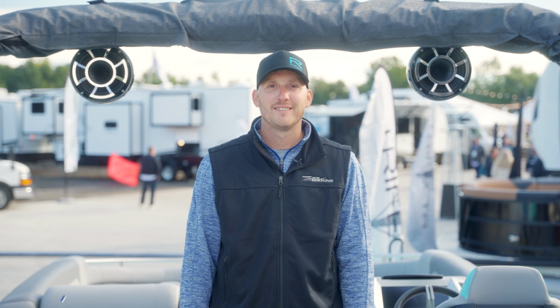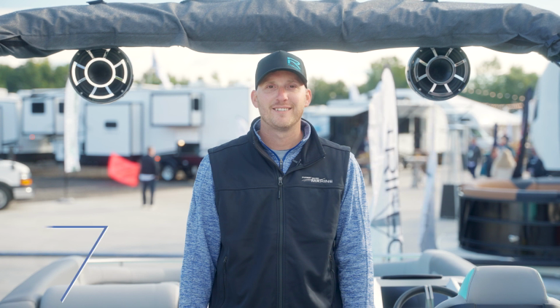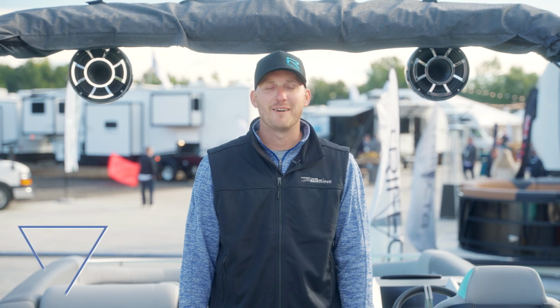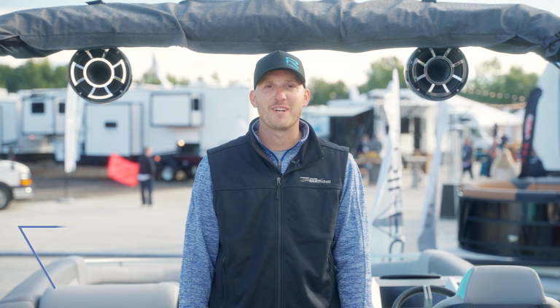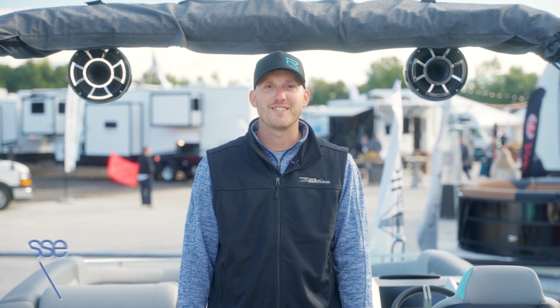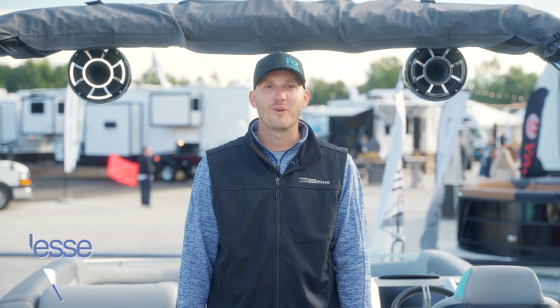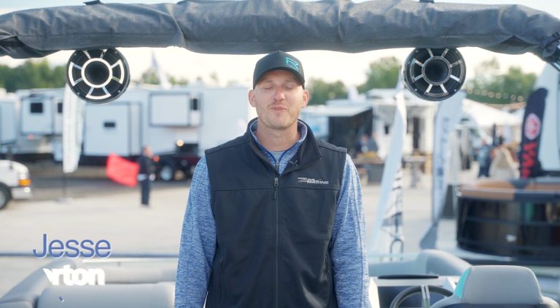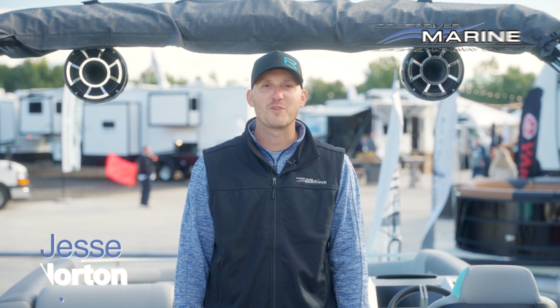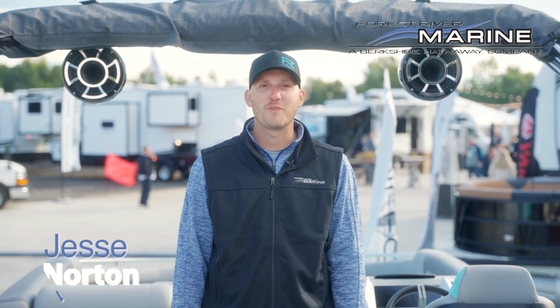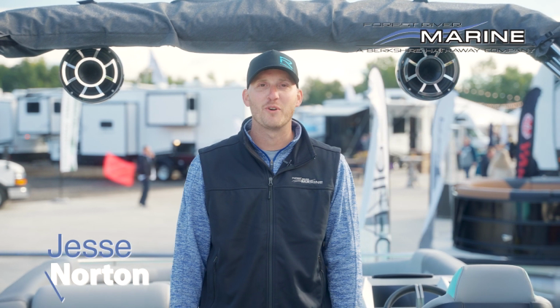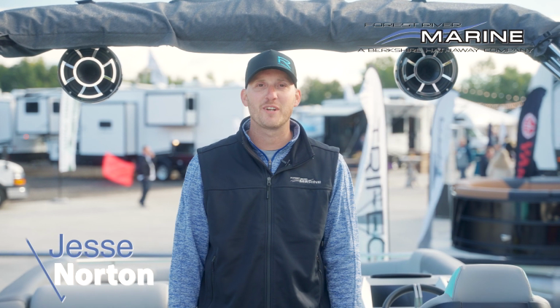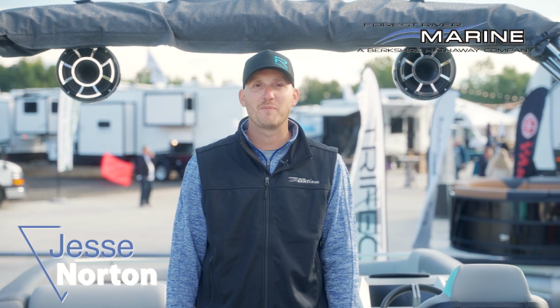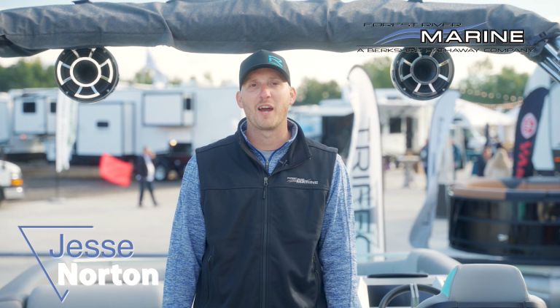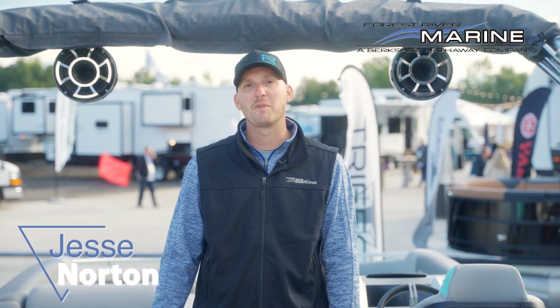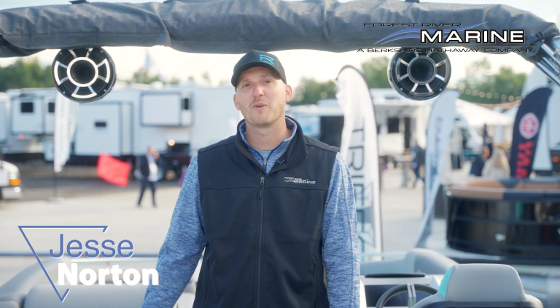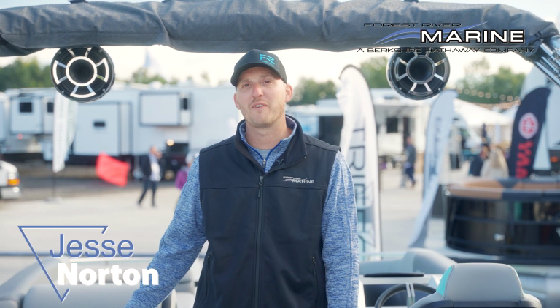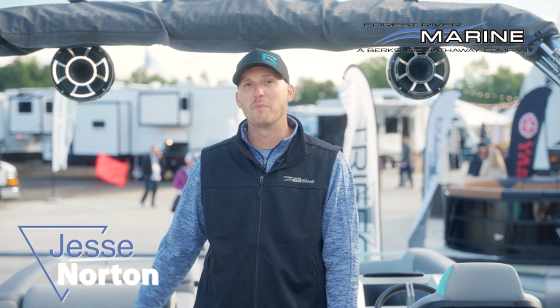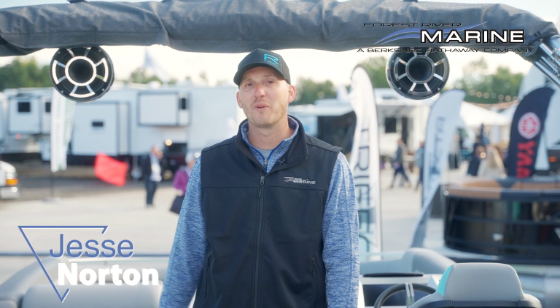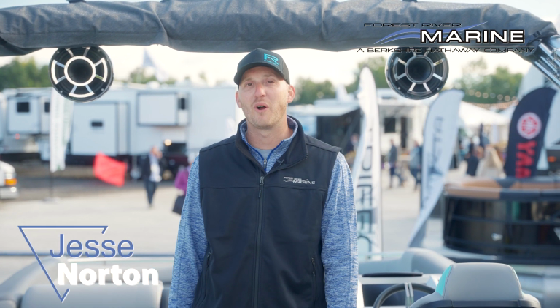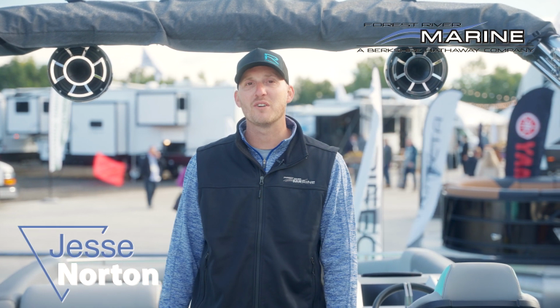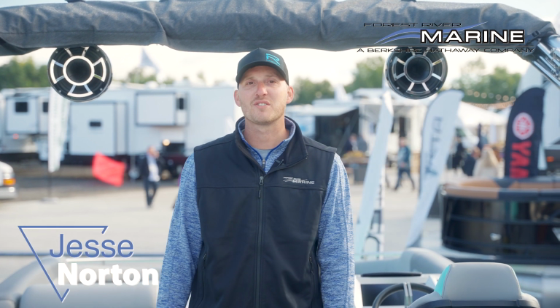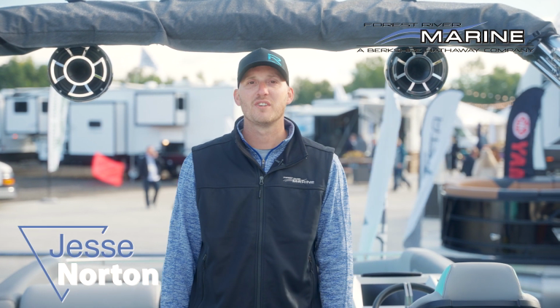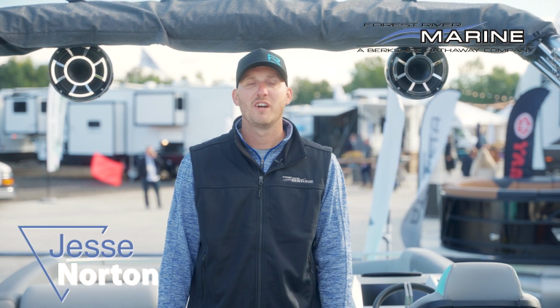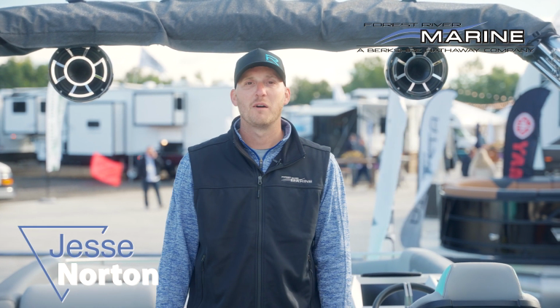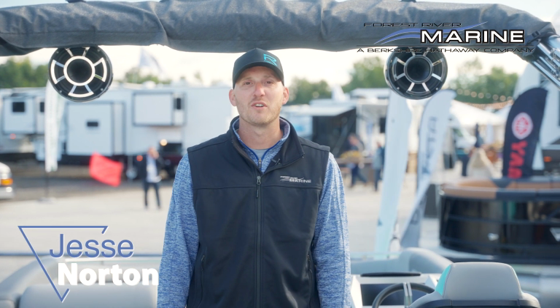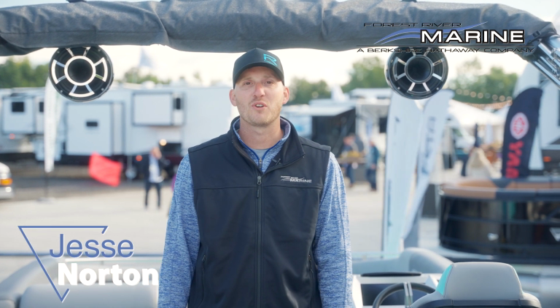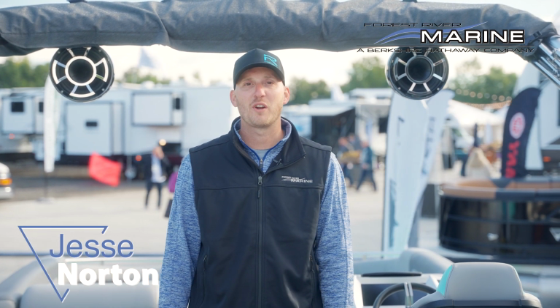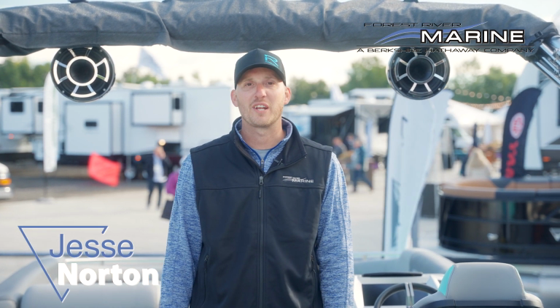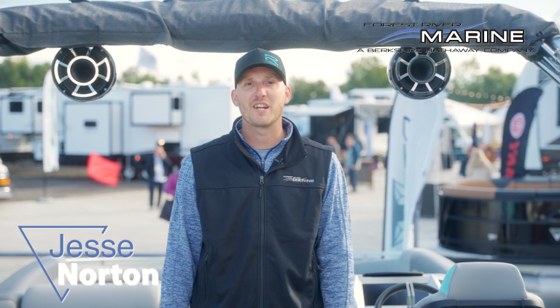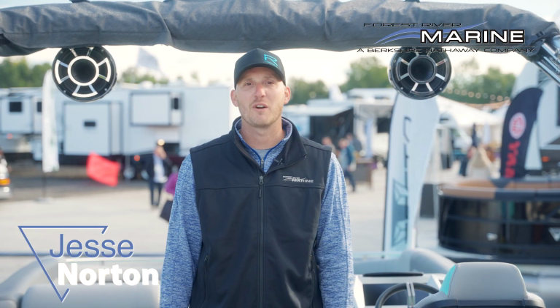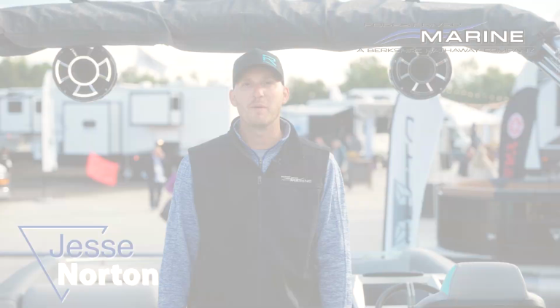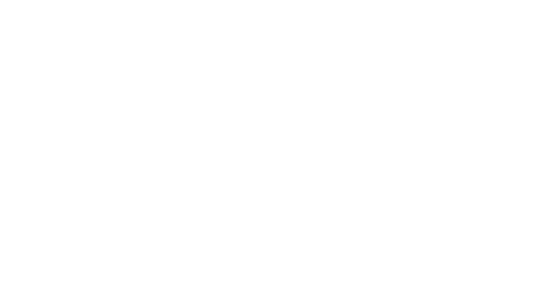I'm Jesse Norton with Forest River Marine. Behind me here we have our billet arch. I'm going to show you how to engage our bimini.